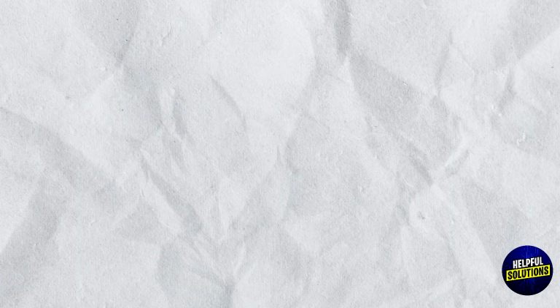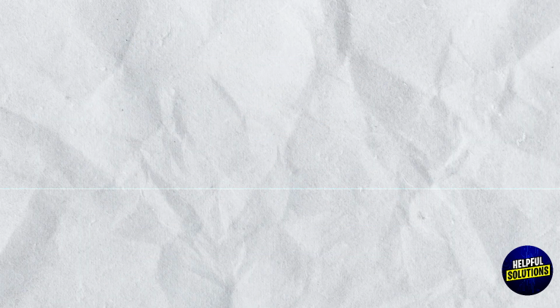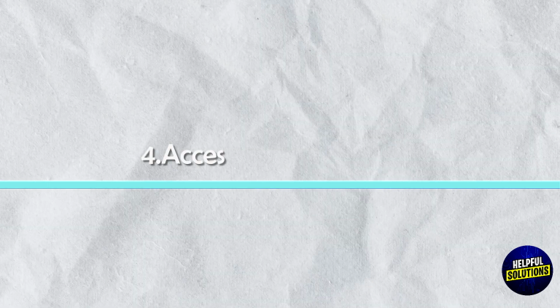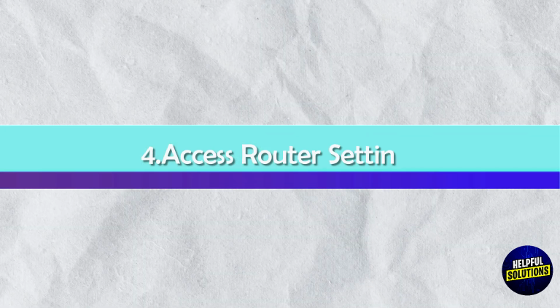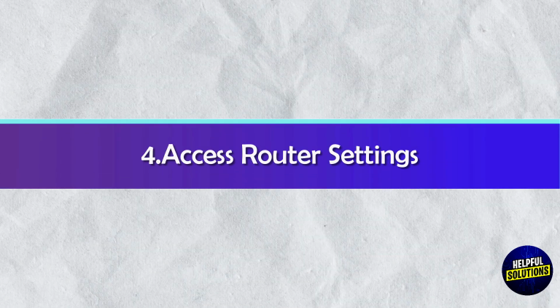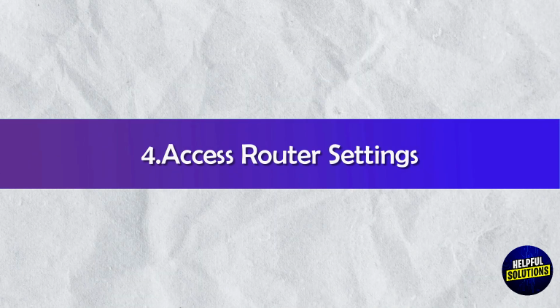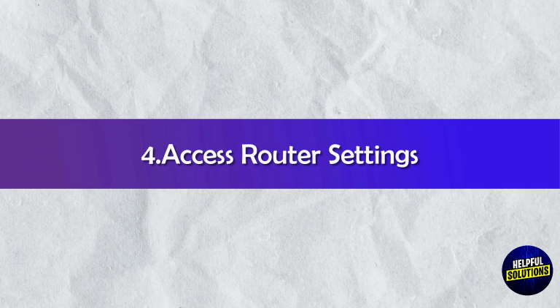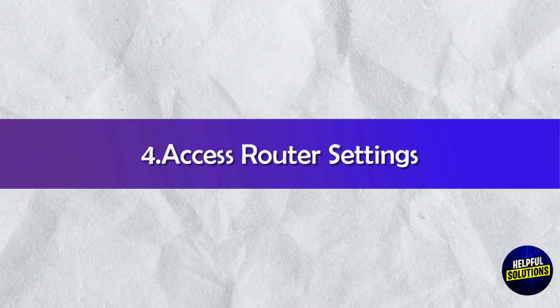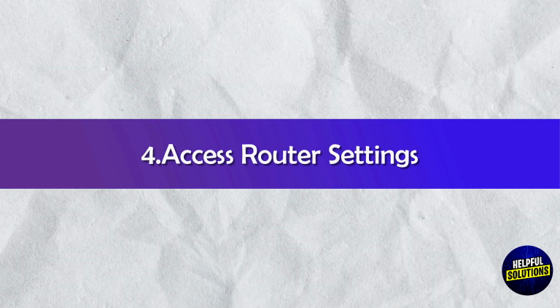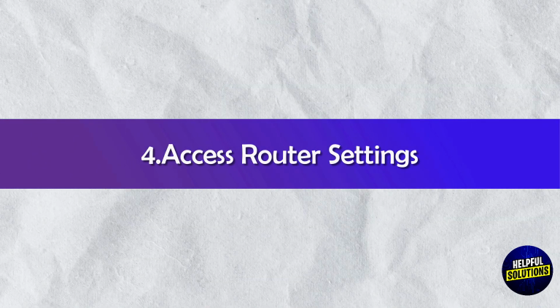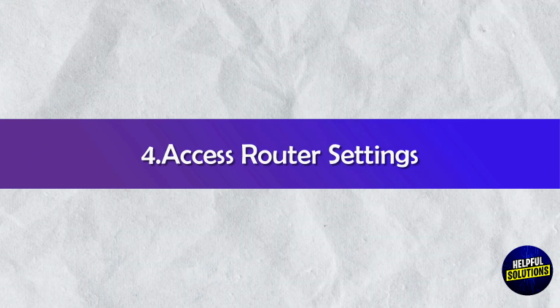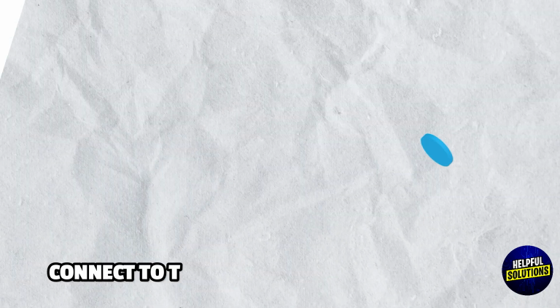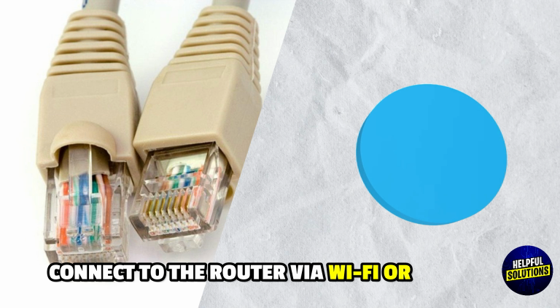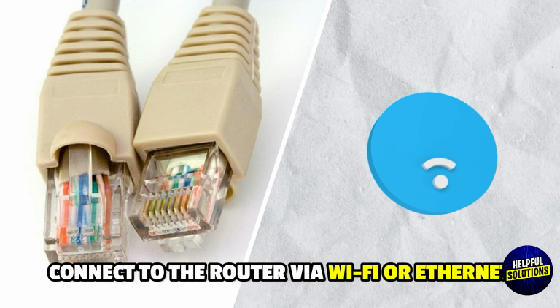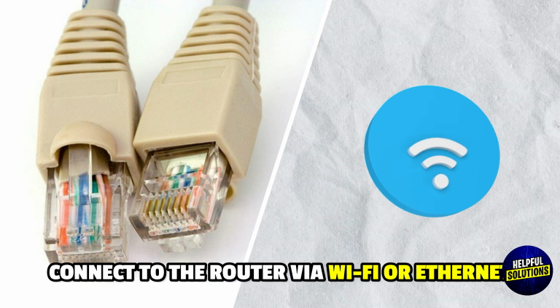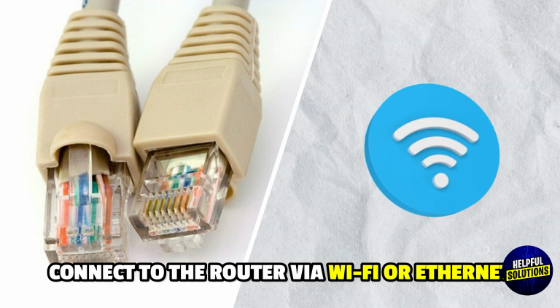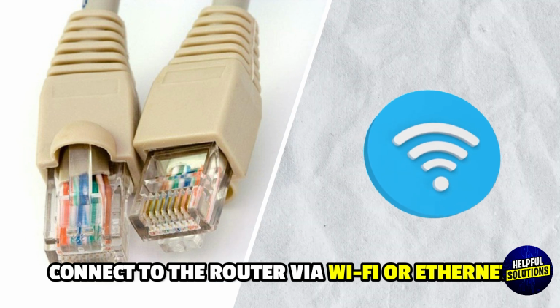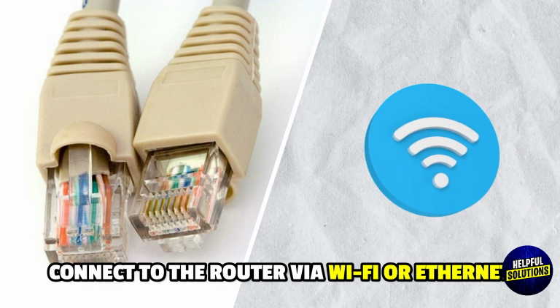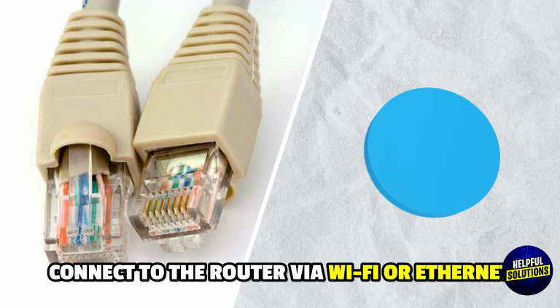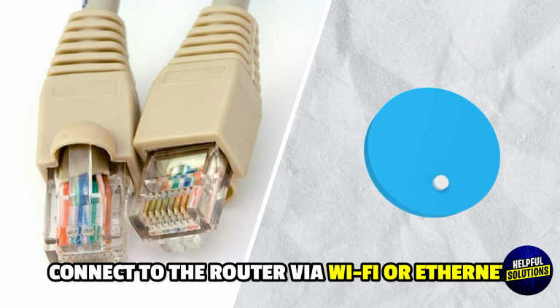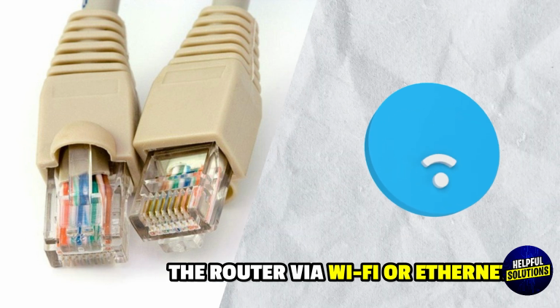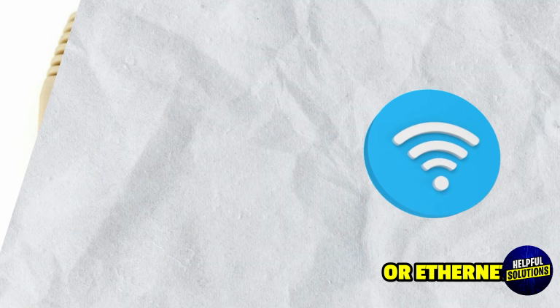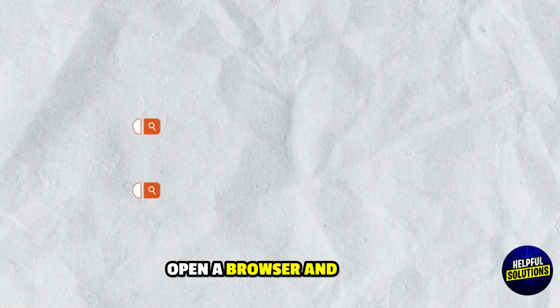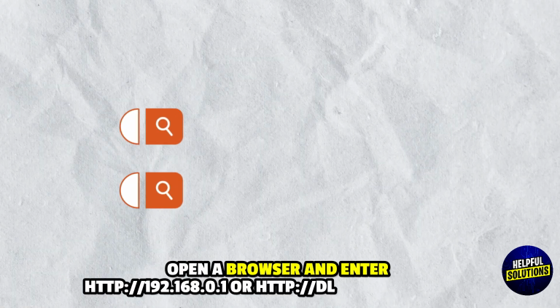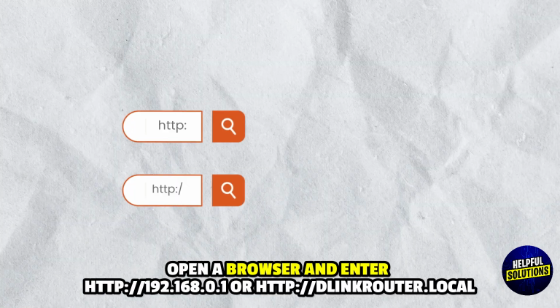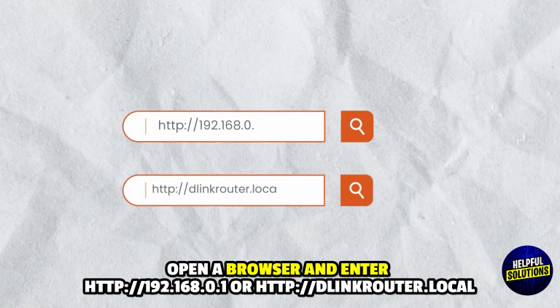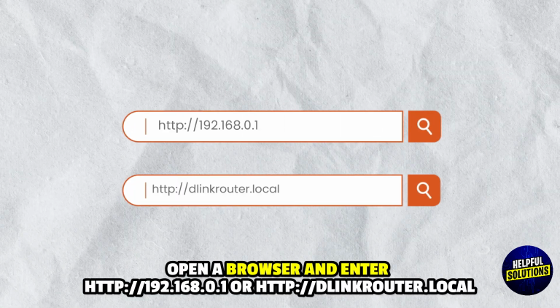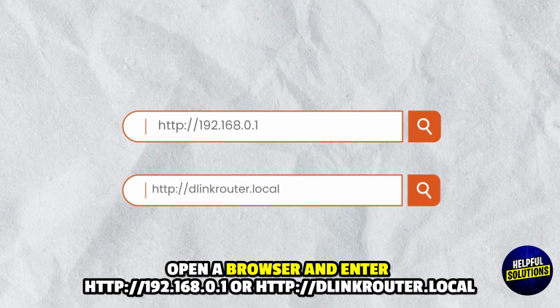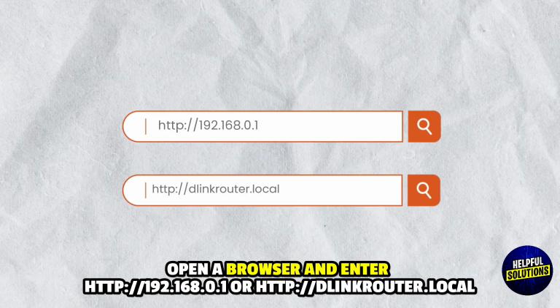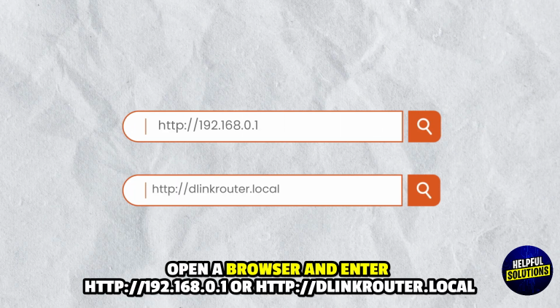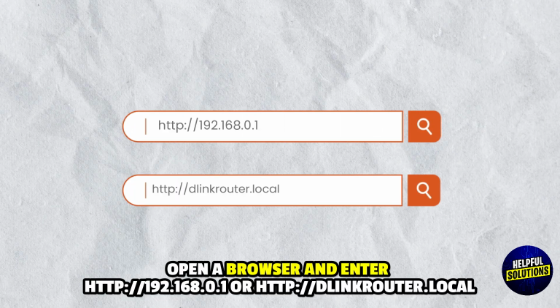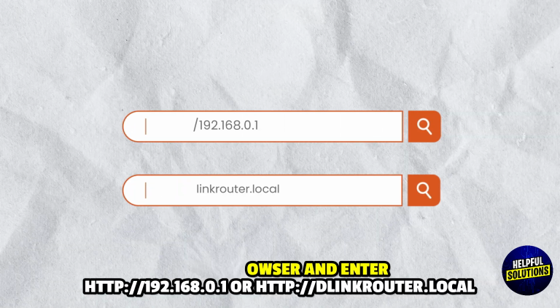4. Access Router Settings: Connect to the router via Wi-Fi or Ethernet, open a browser and enter the router's IP address.